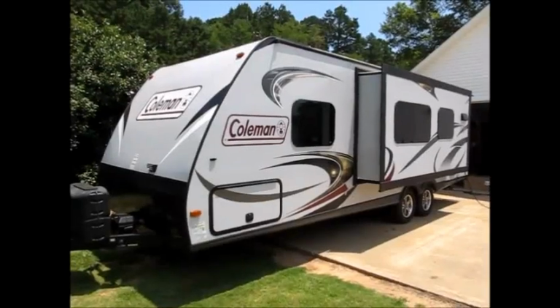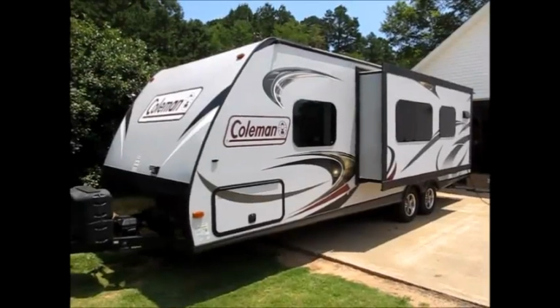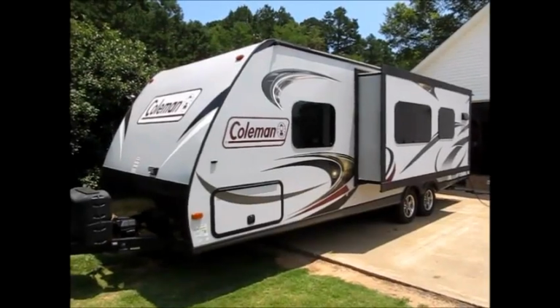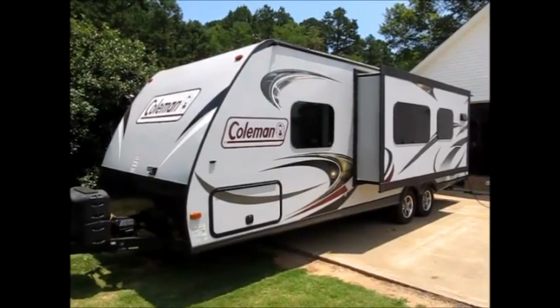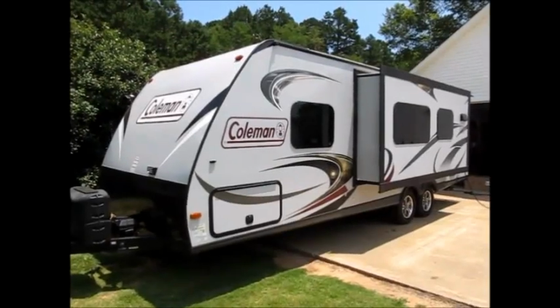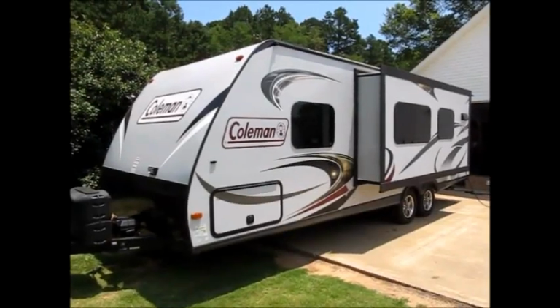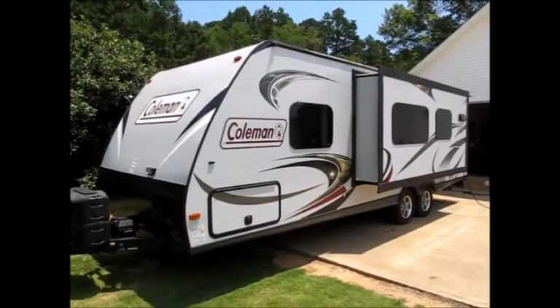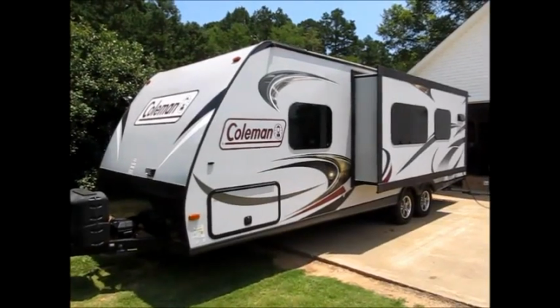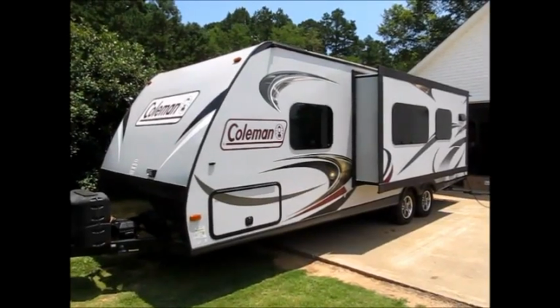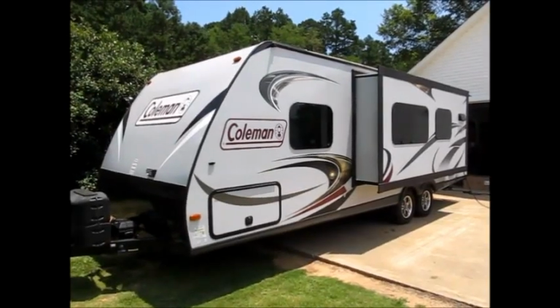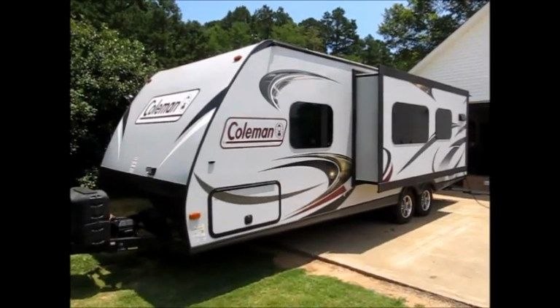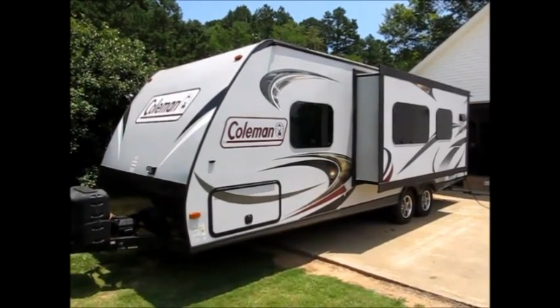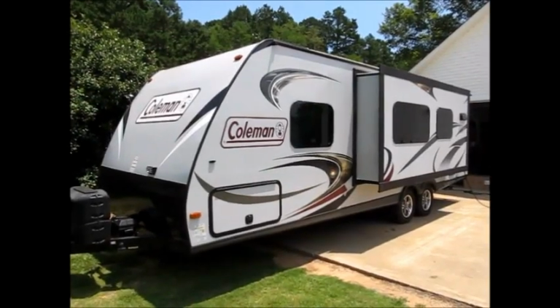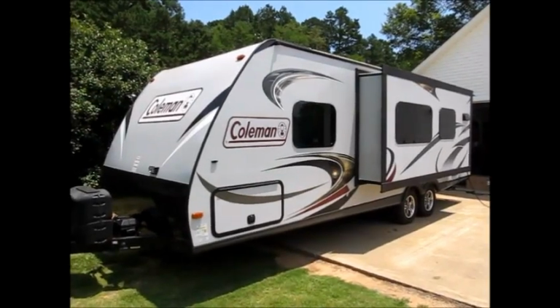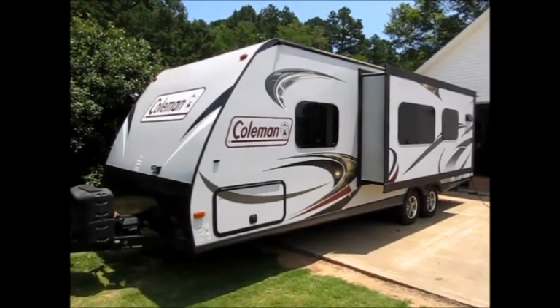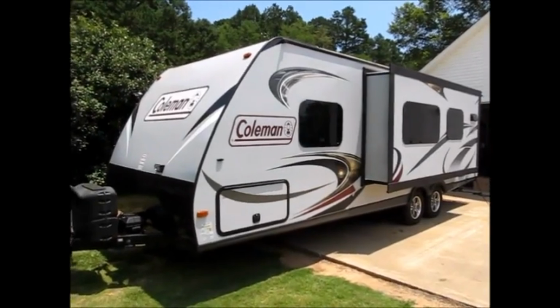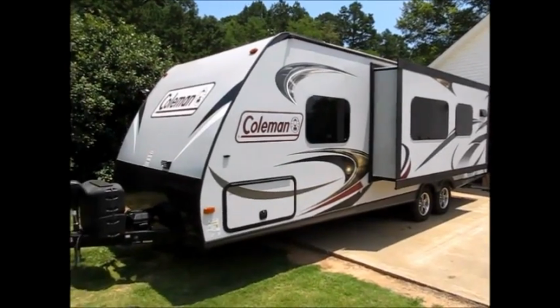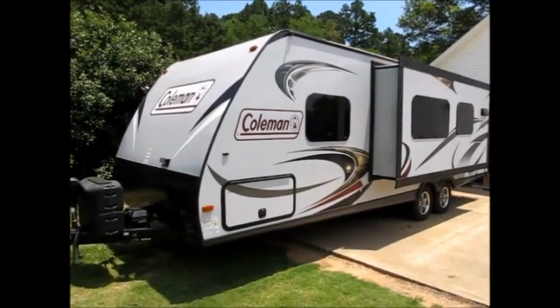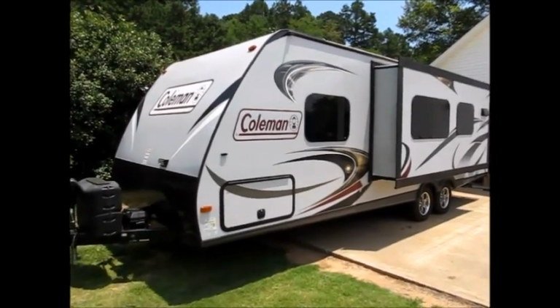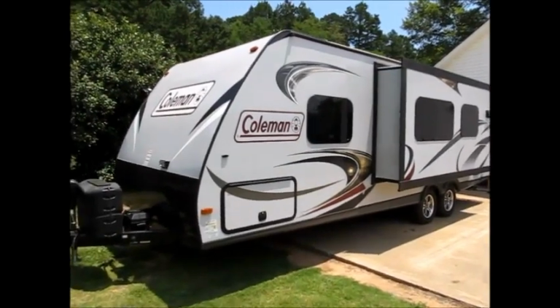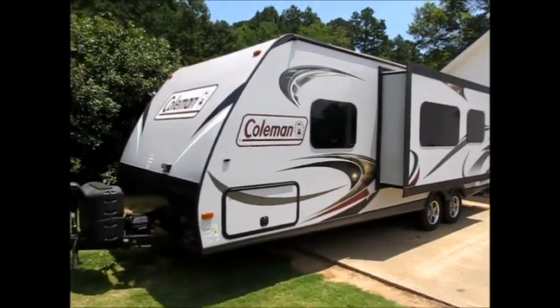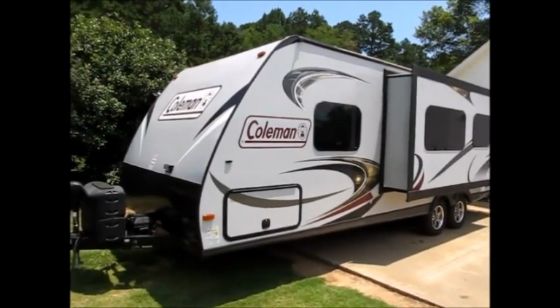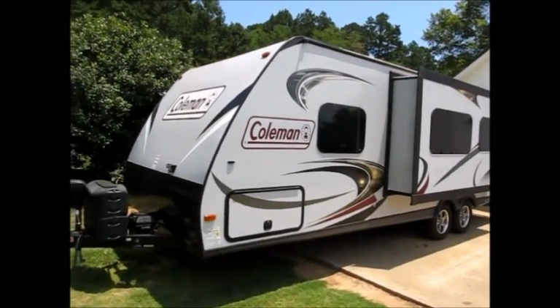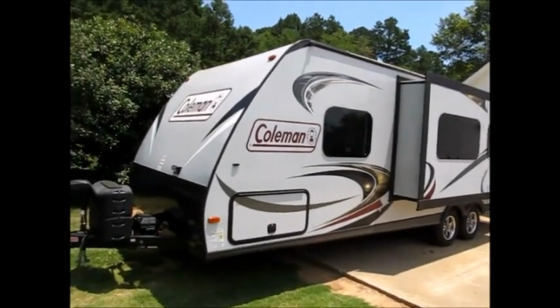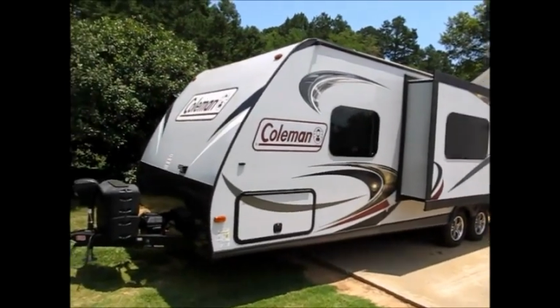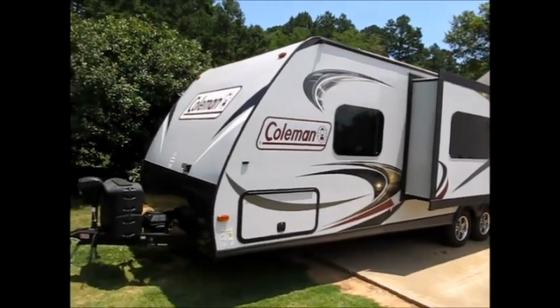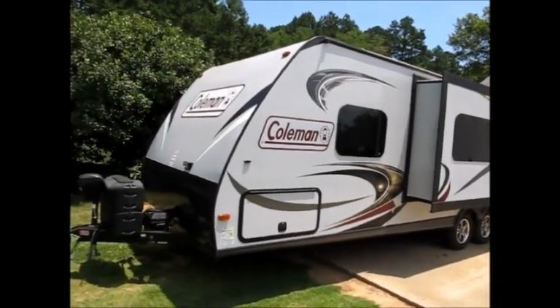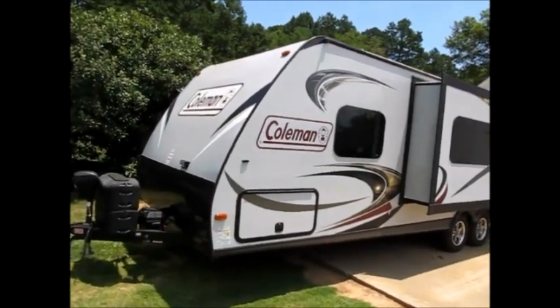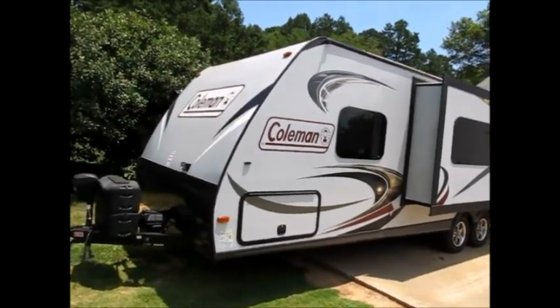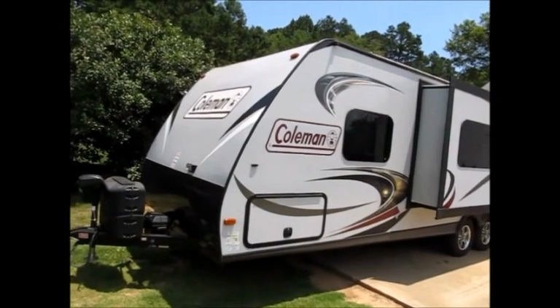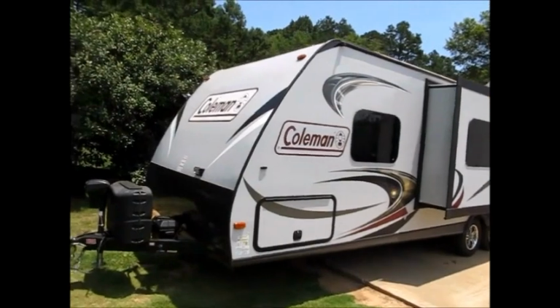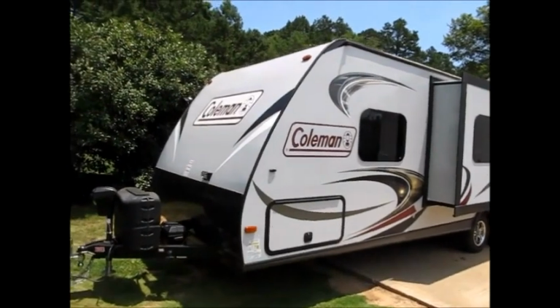Here we have a 2015 Dutchman. It's a Dutchman Coleman.